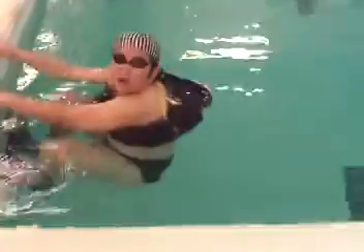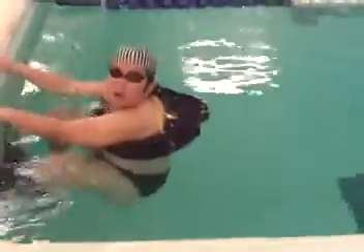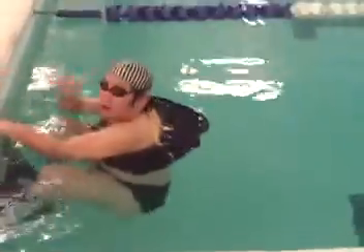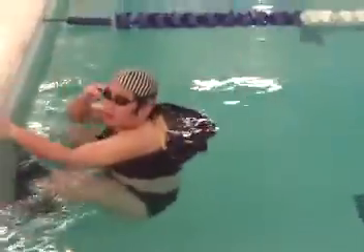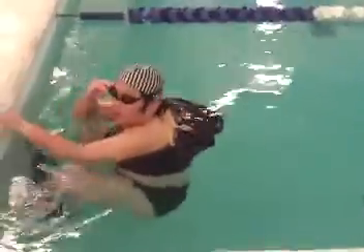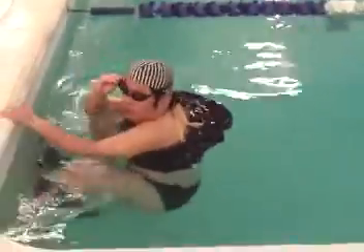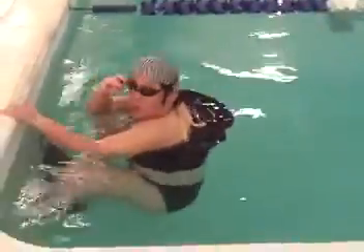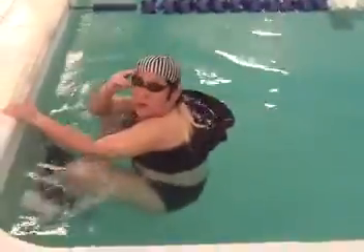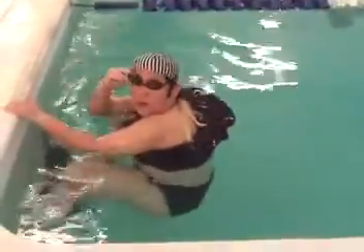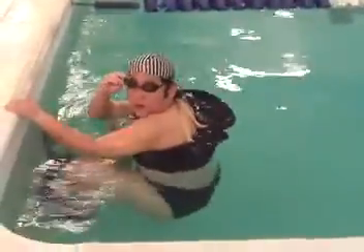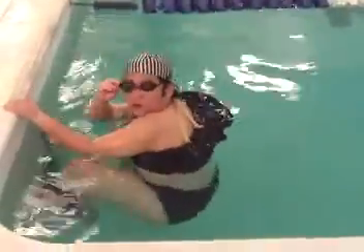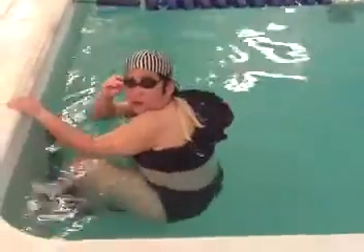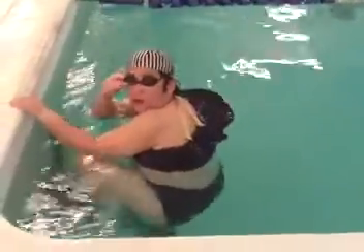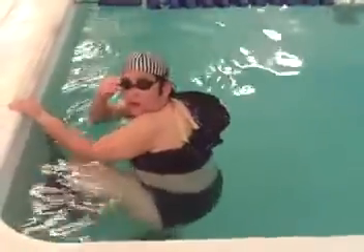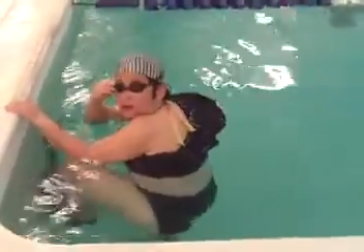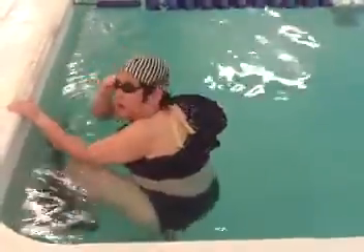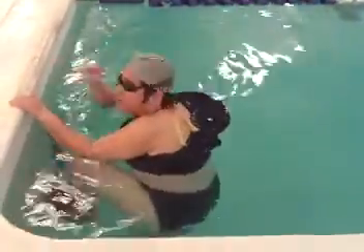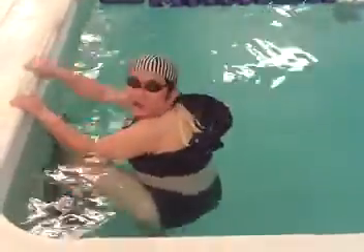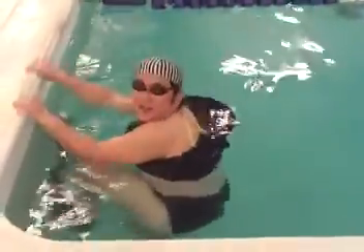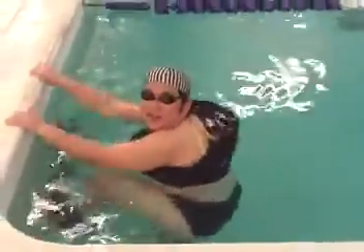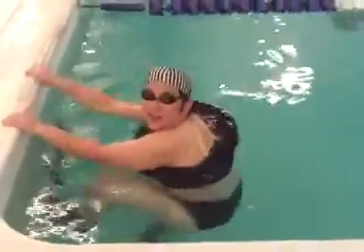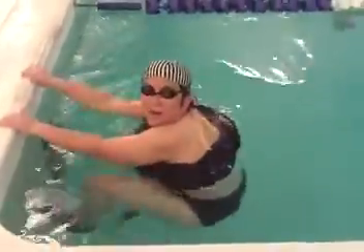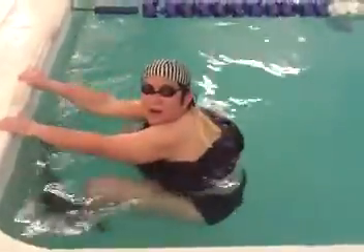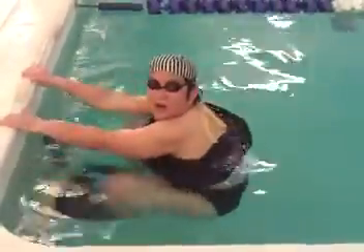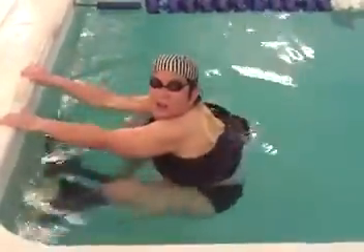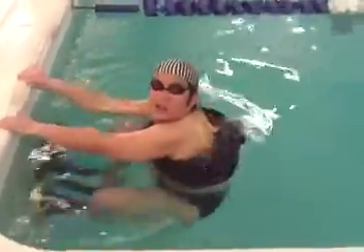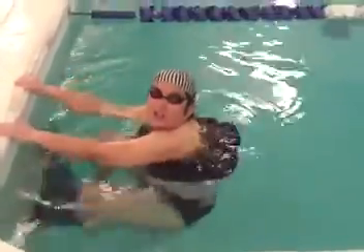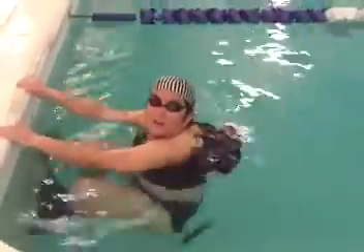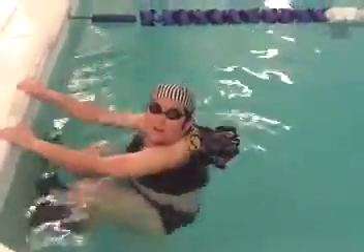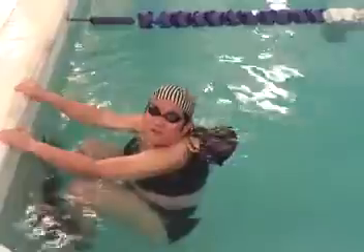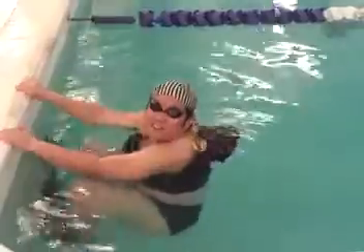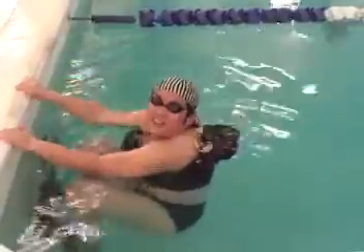Okay, today we're doing backstroke. Here we go. Launch.